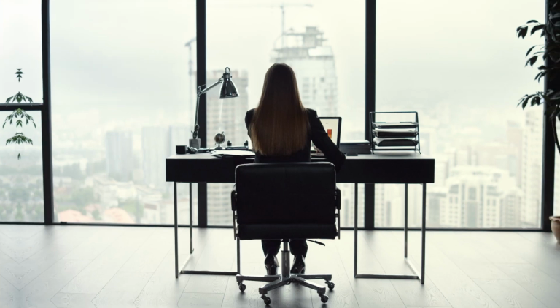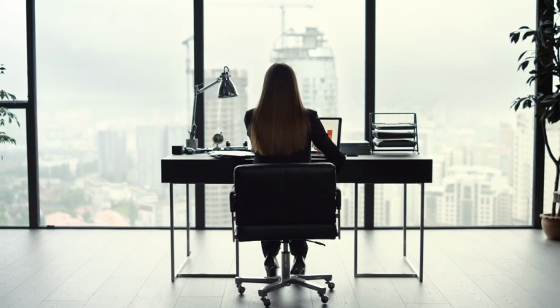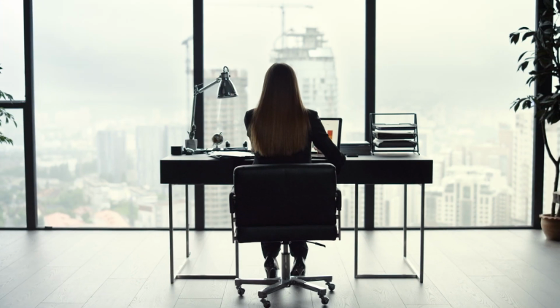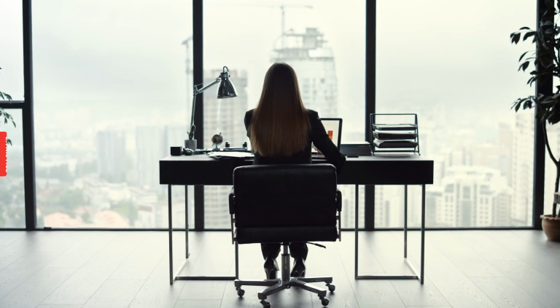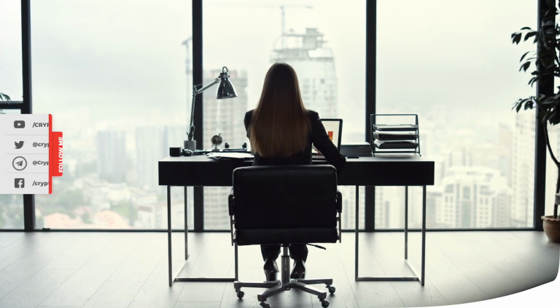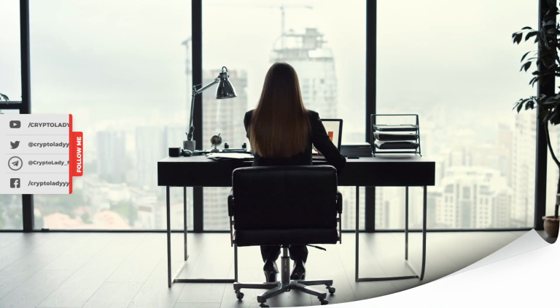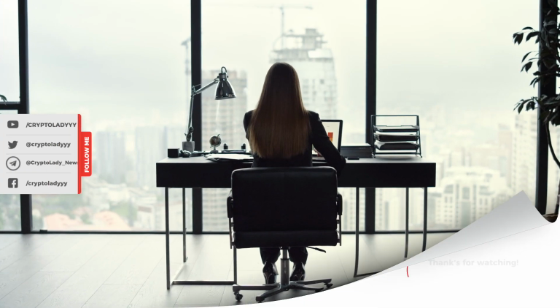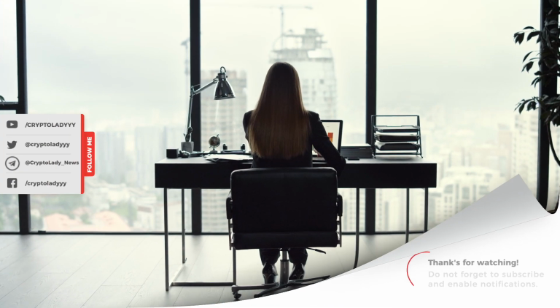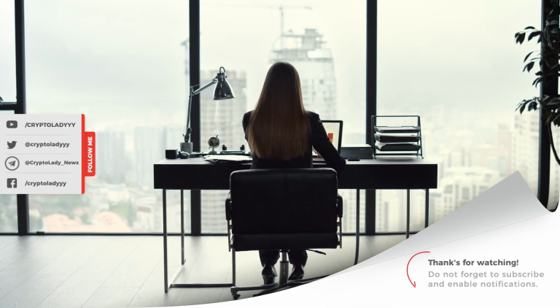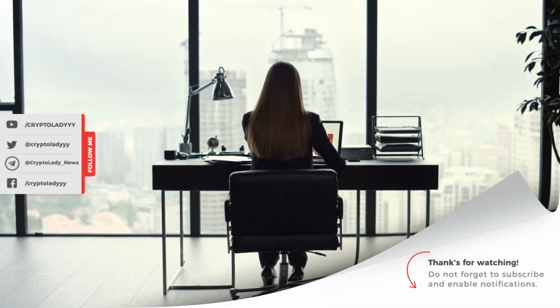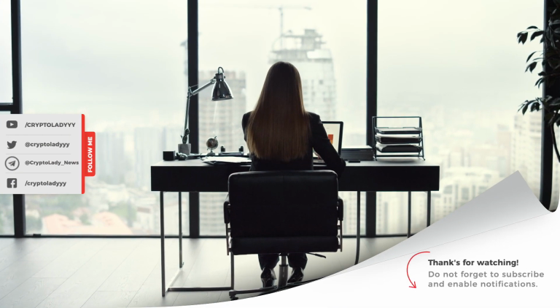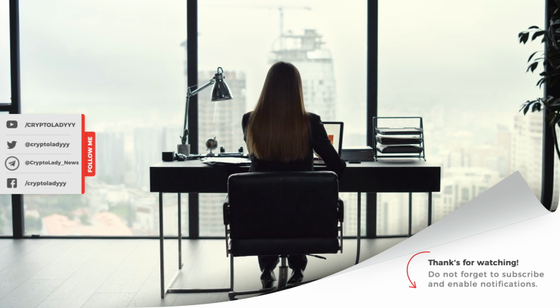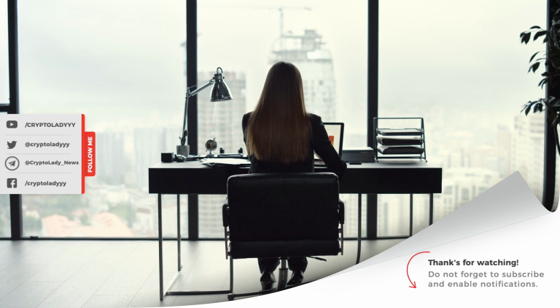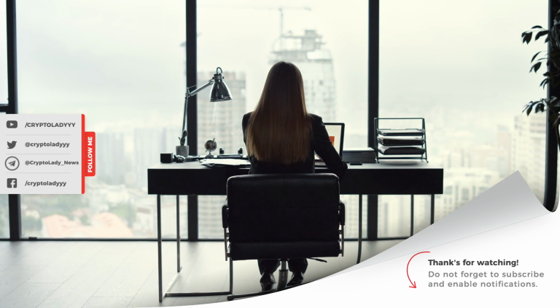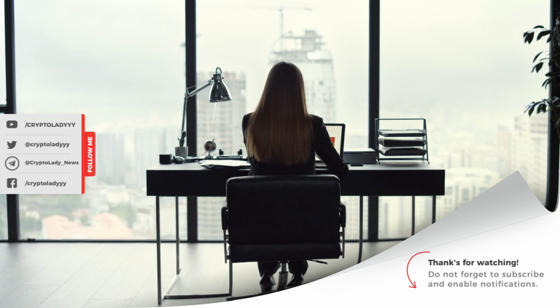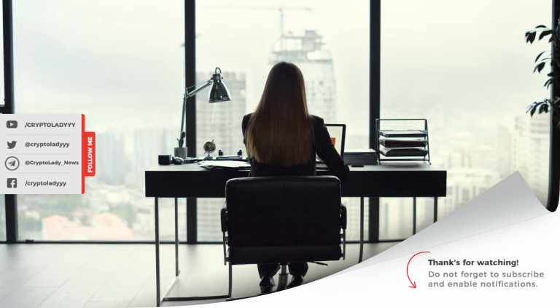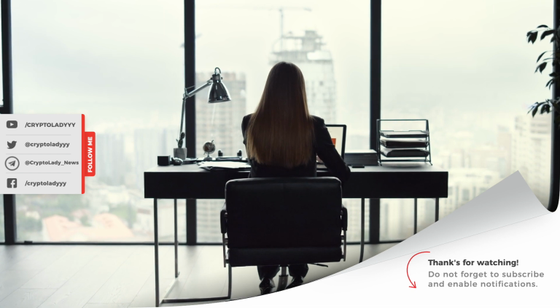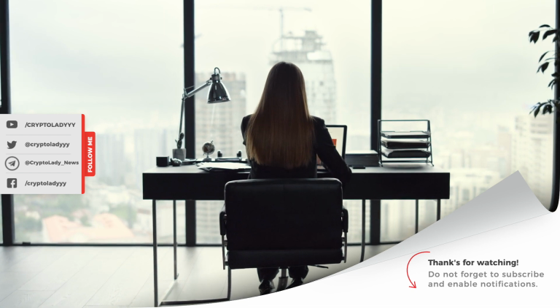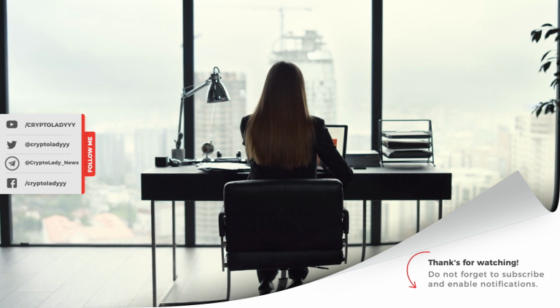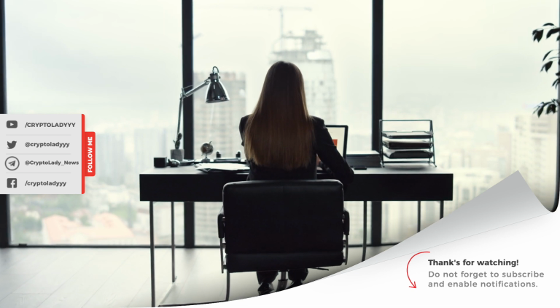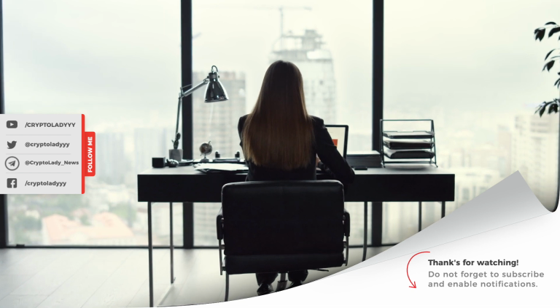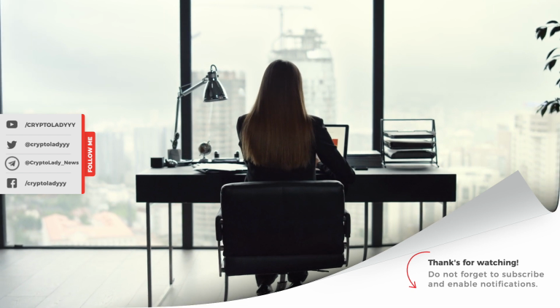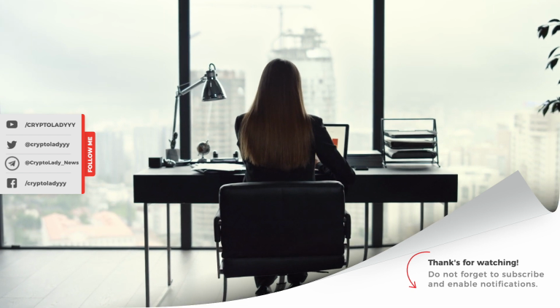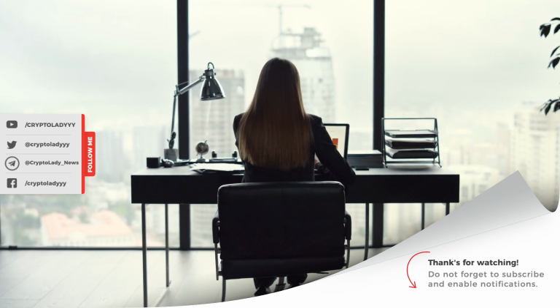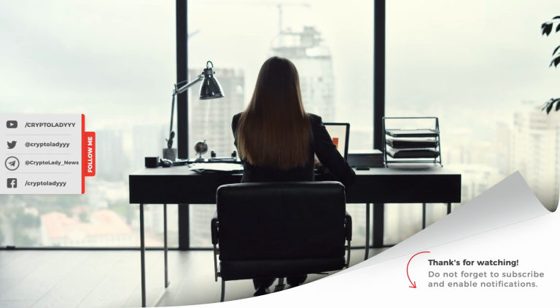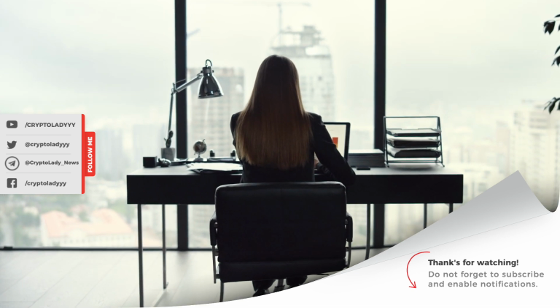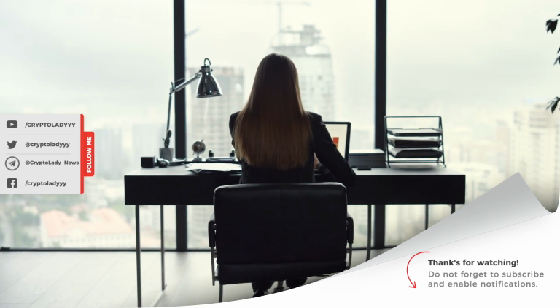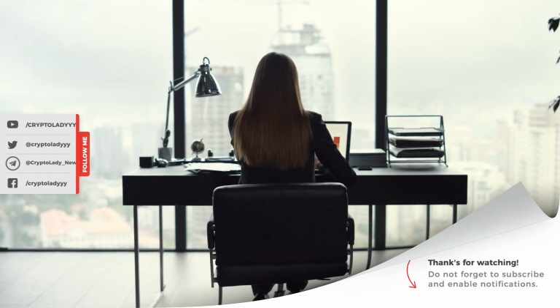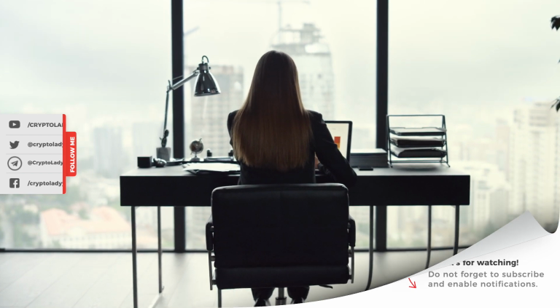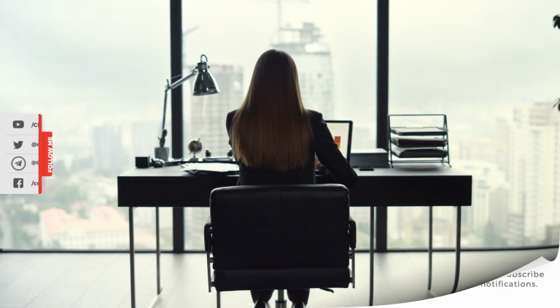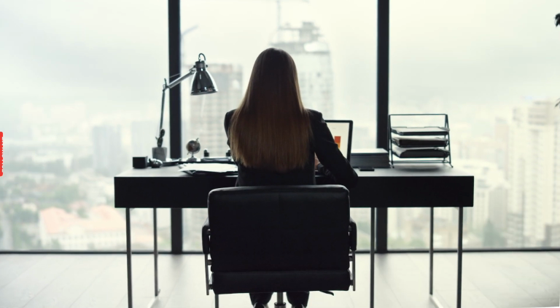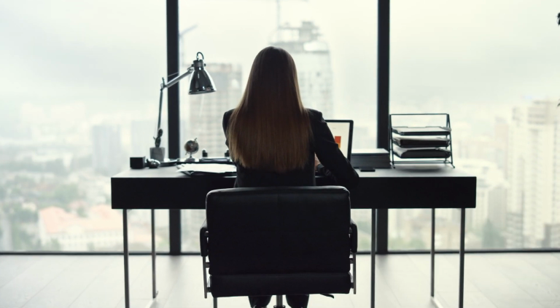Thank you all for watching, and goodbye until my next video, which will be released on my channel very soon.